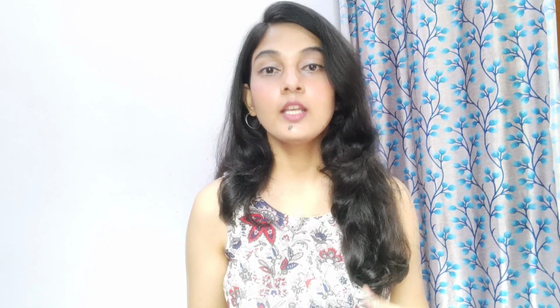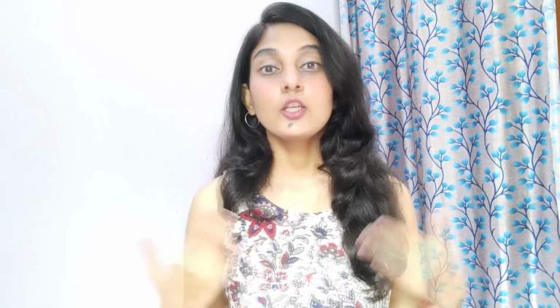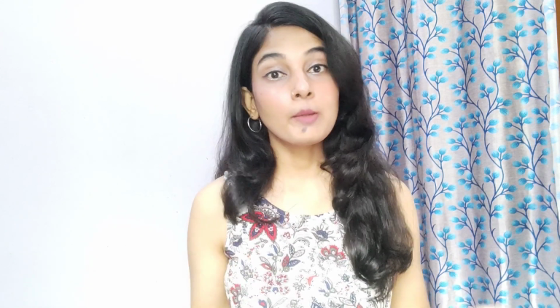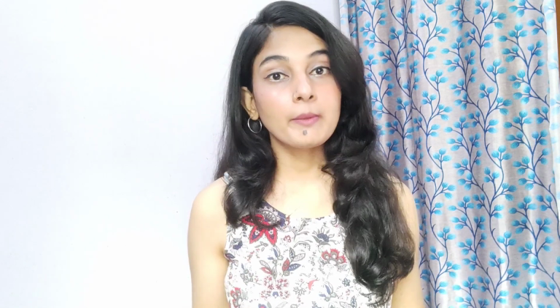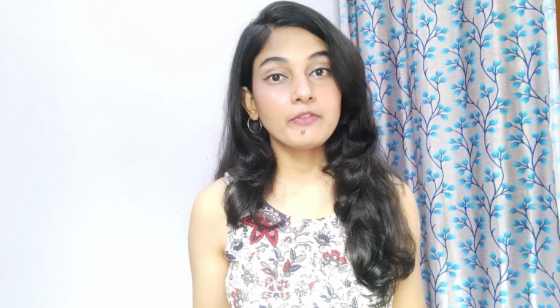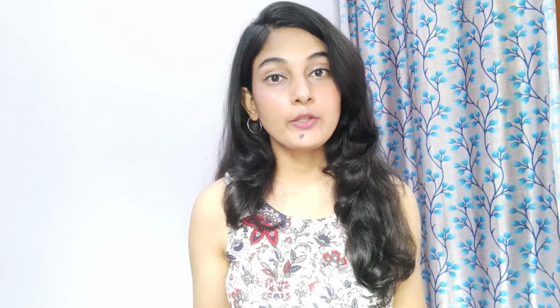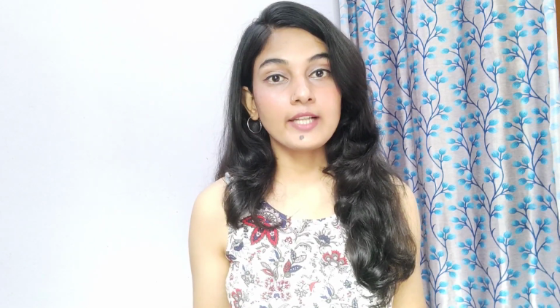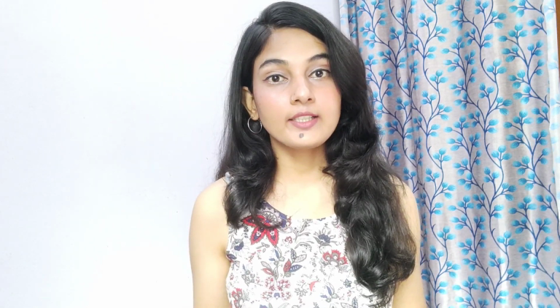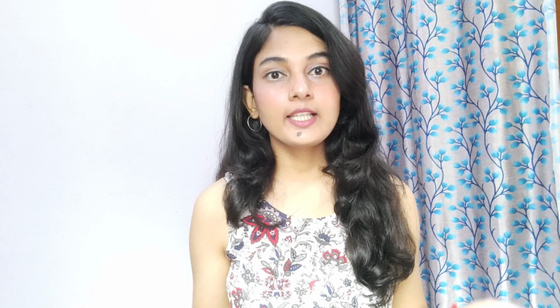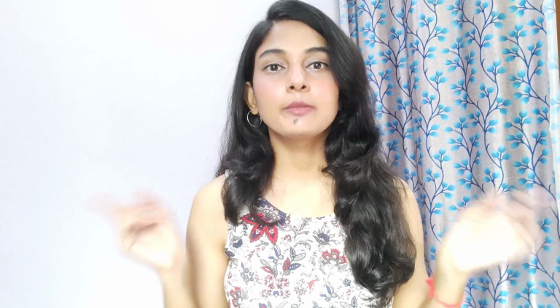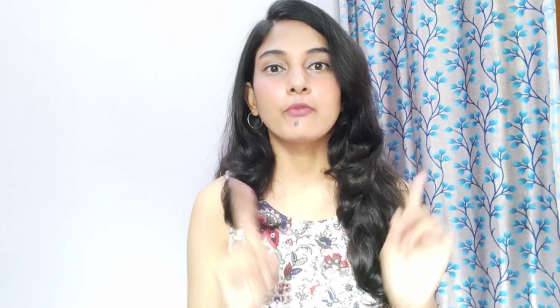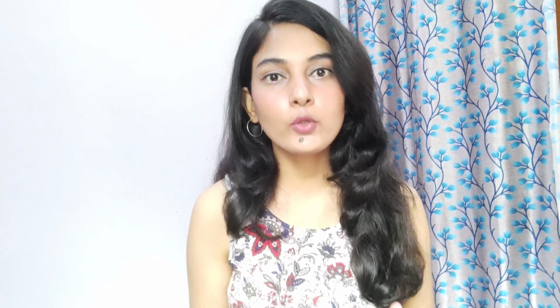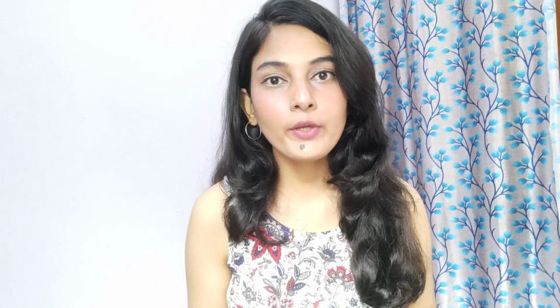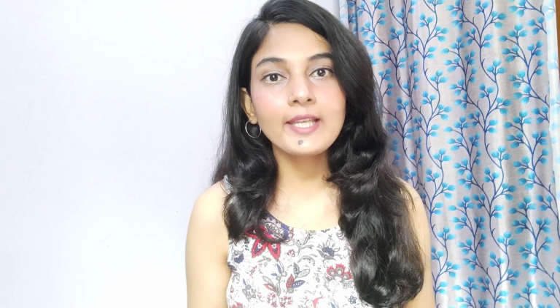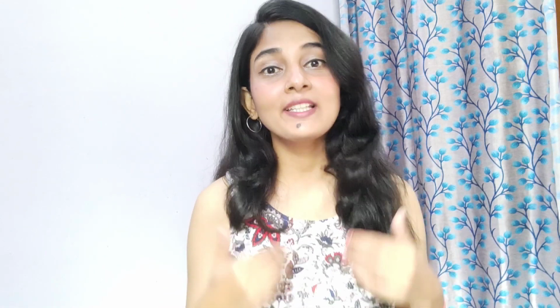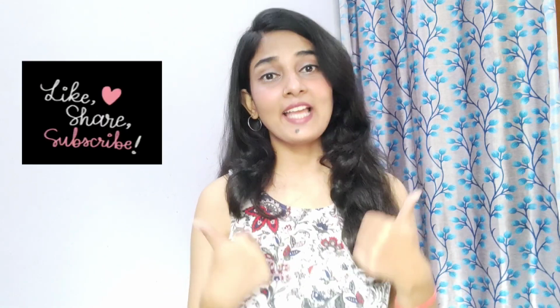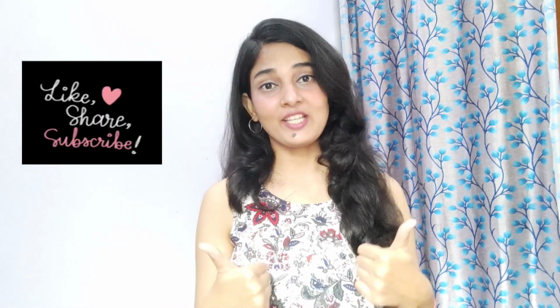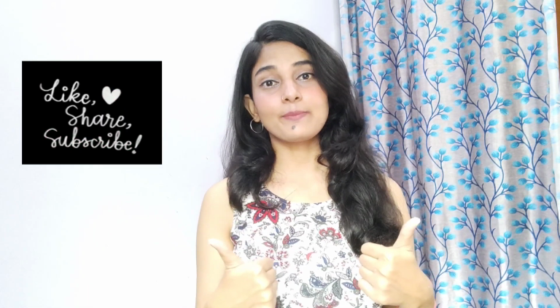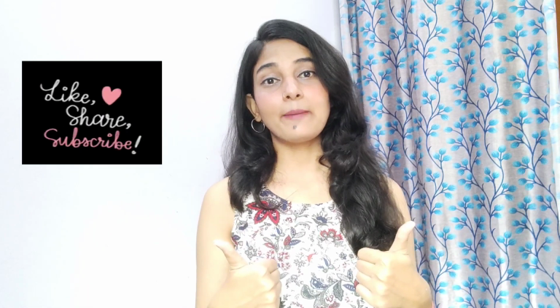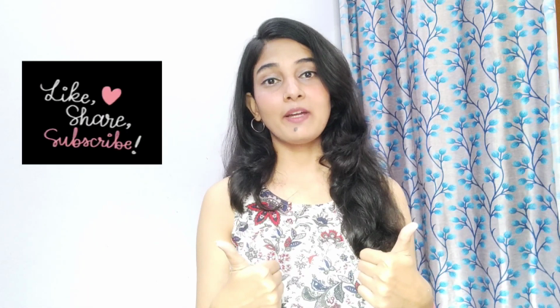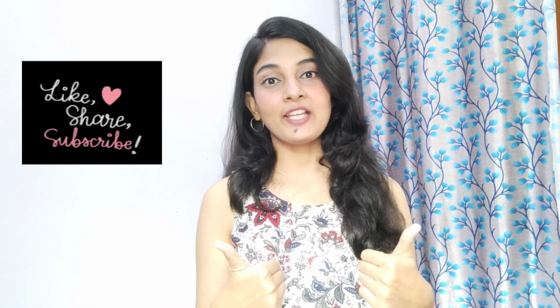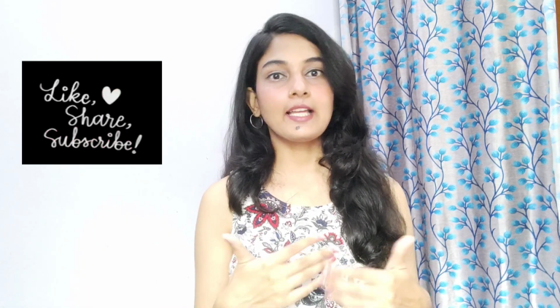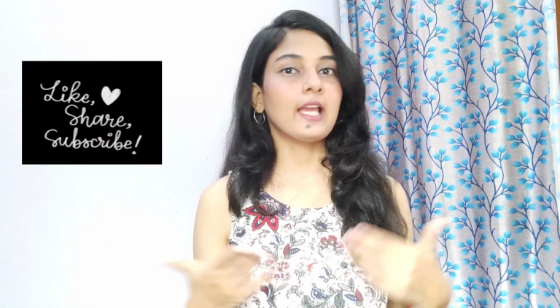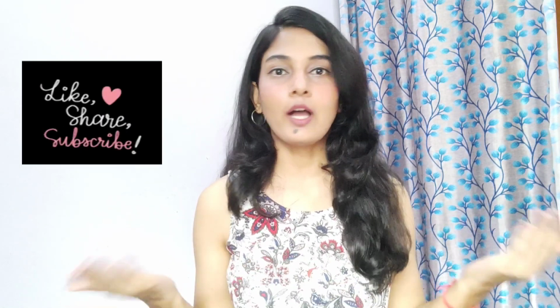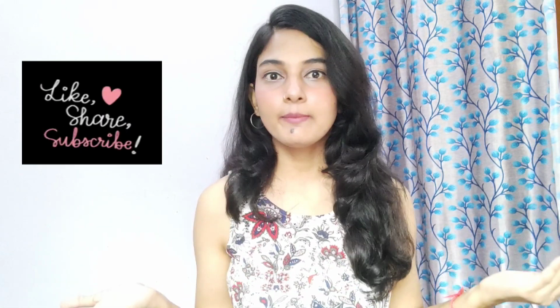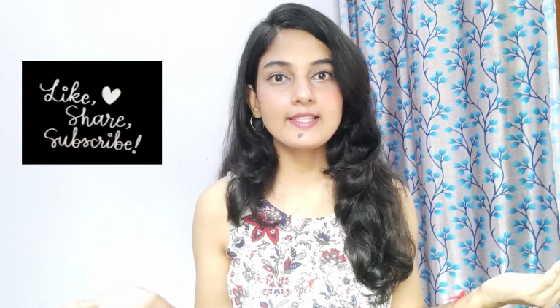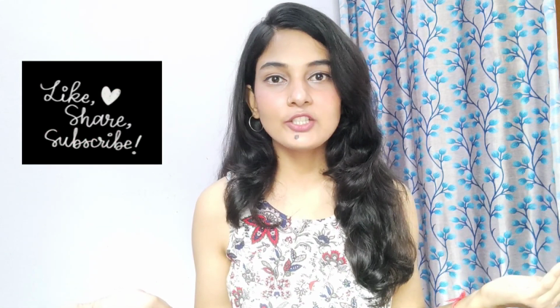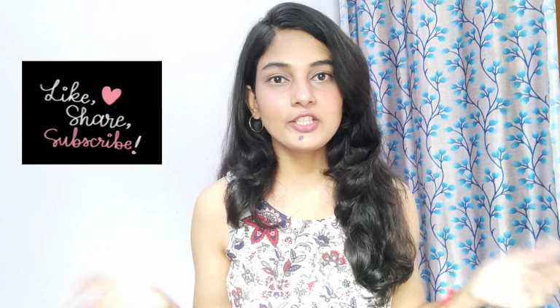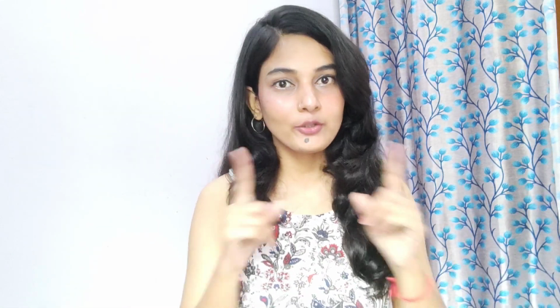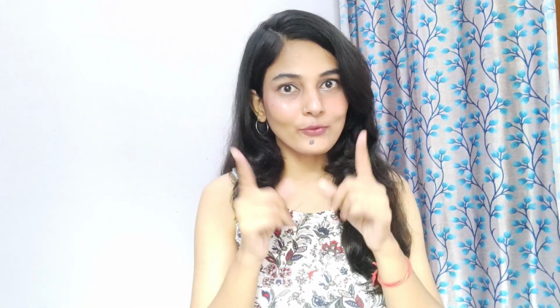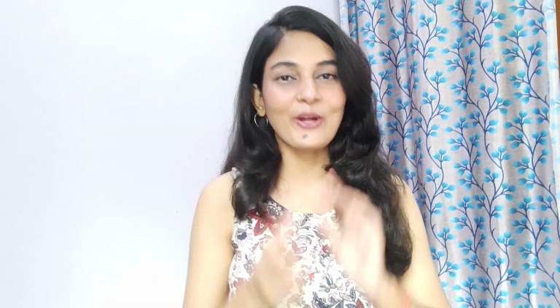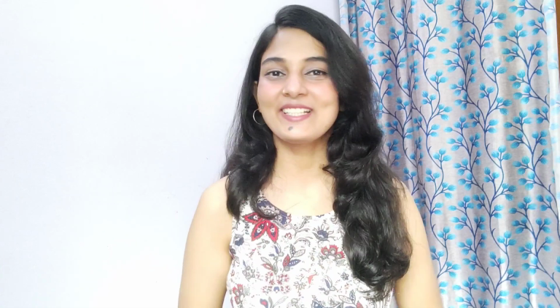So now we start our video, but before going there please like, share, and subscribe to my channel so that you will get more useful content.